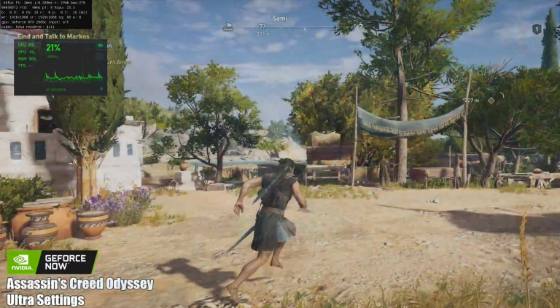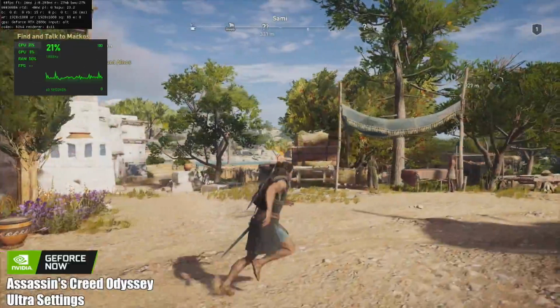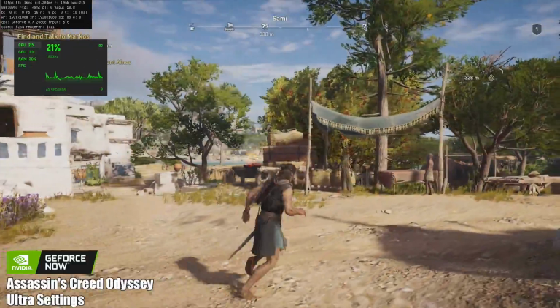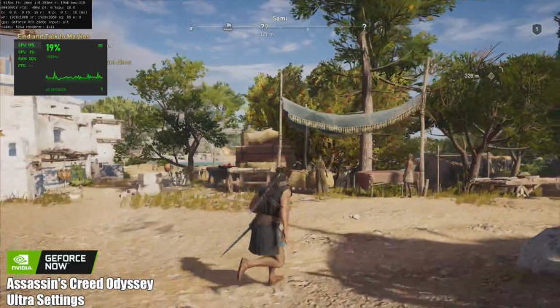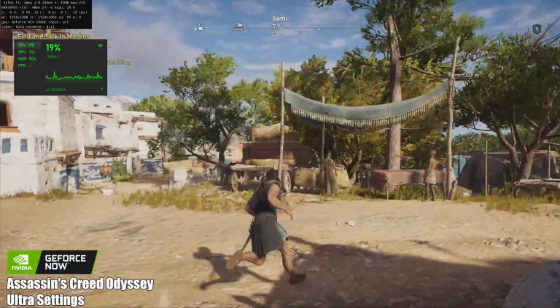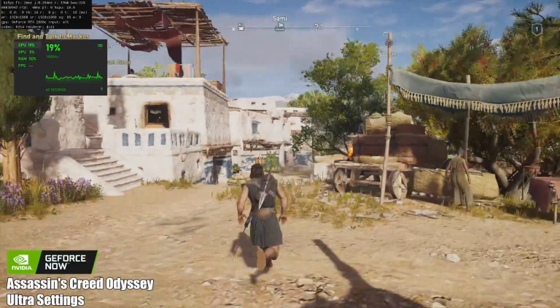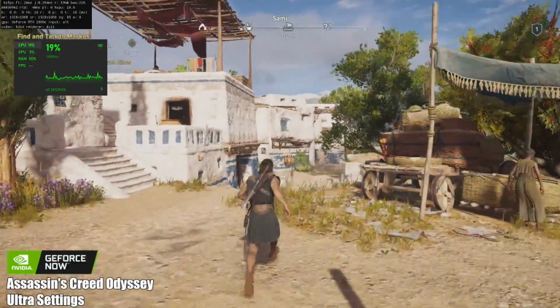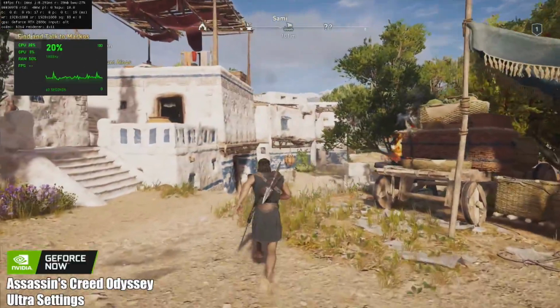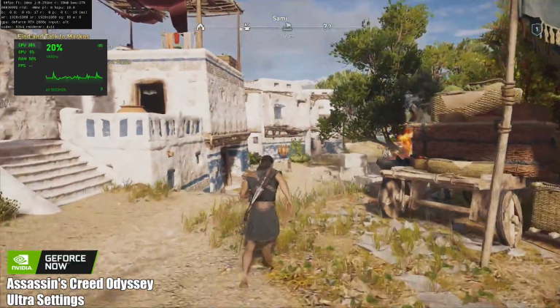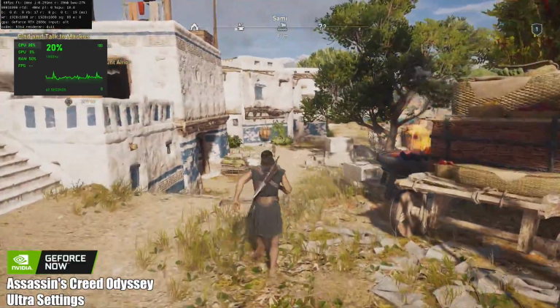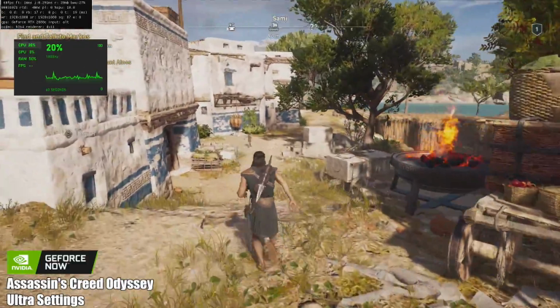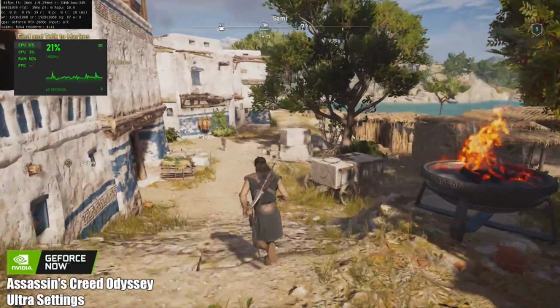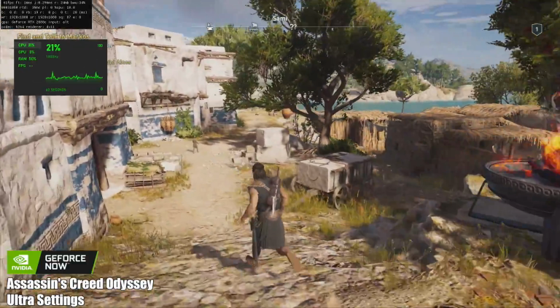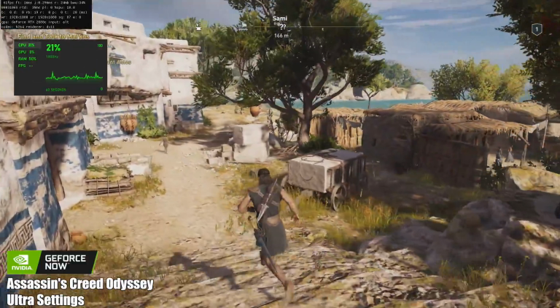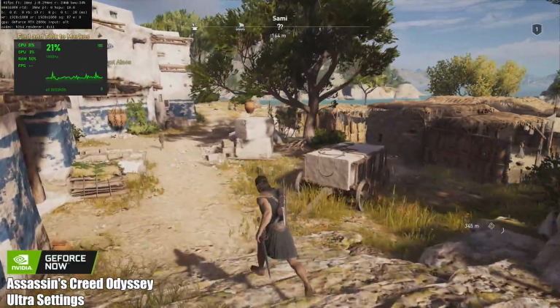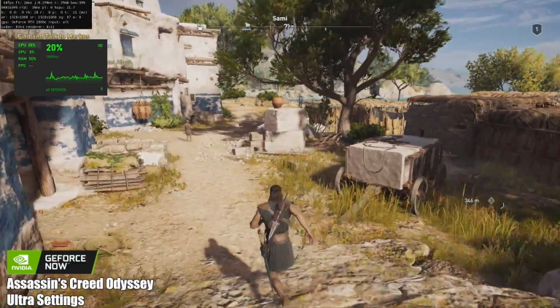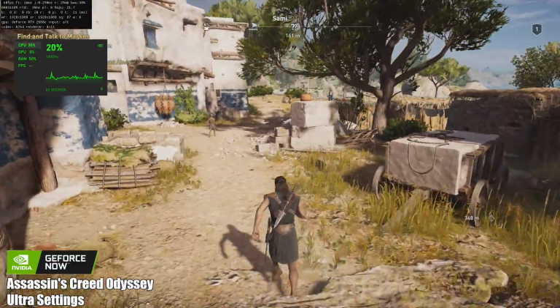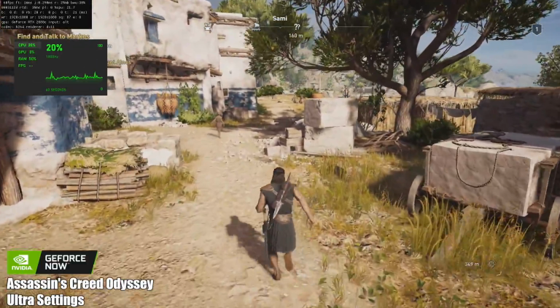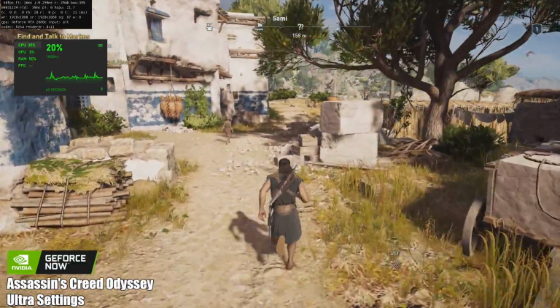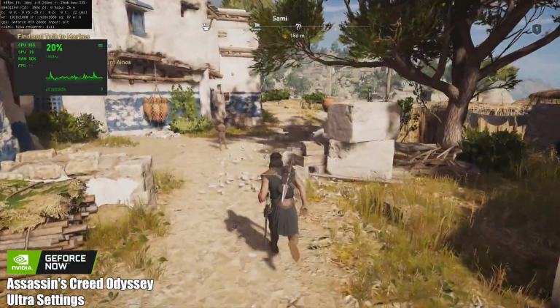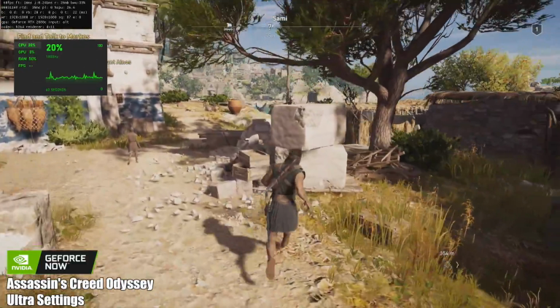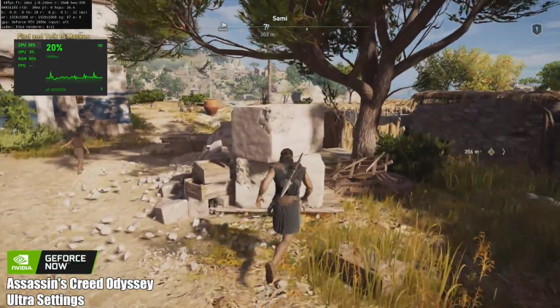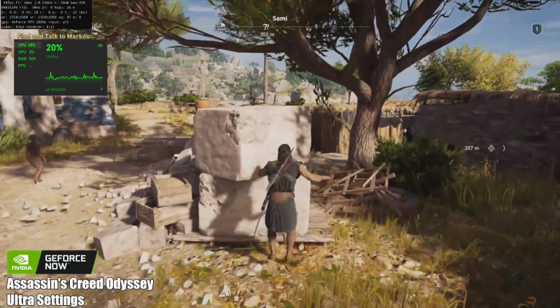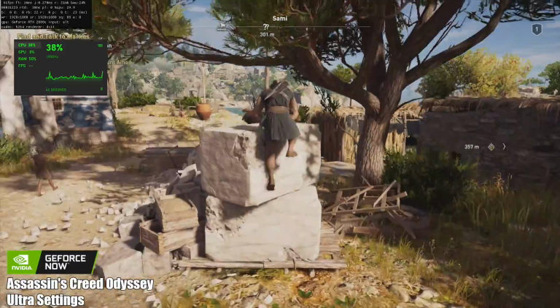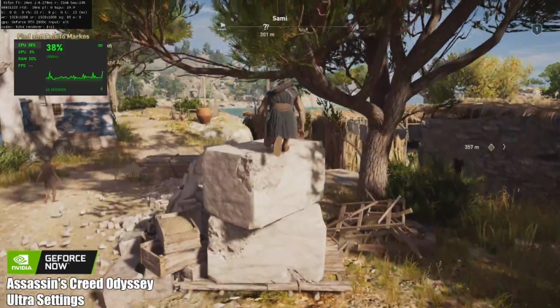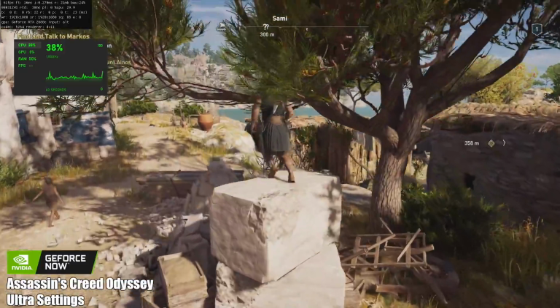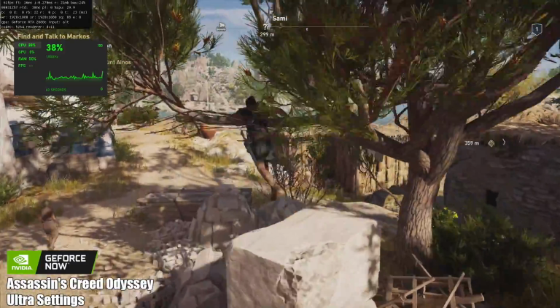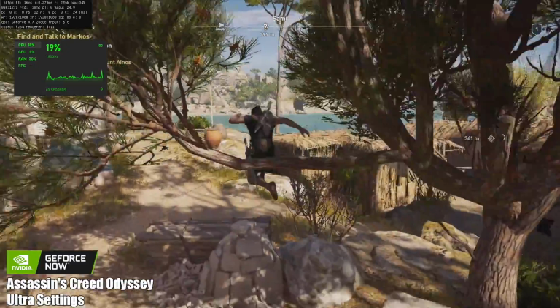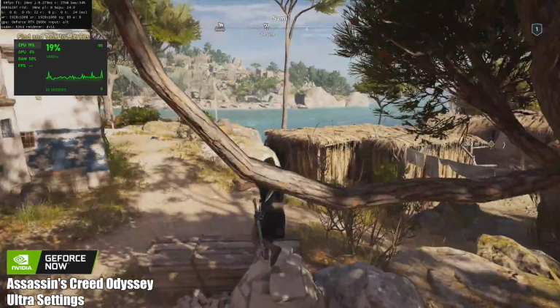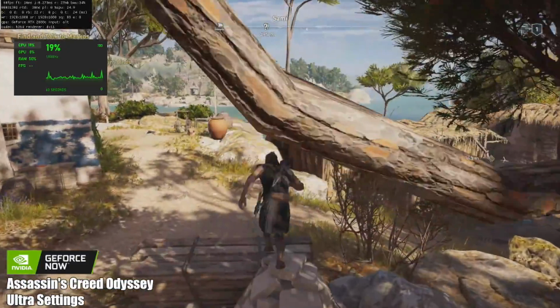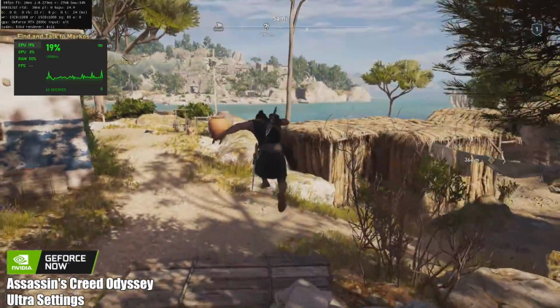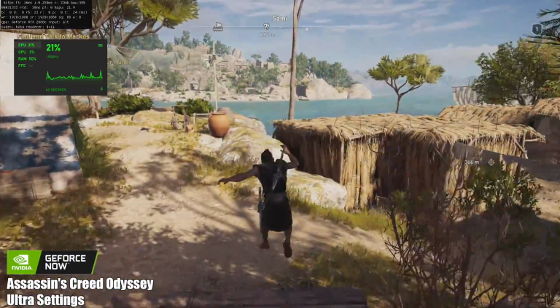Here we have Assassin's Creed Odyssey at ultra settings — performance is outstanding with GeForce Now on the Lark Box.